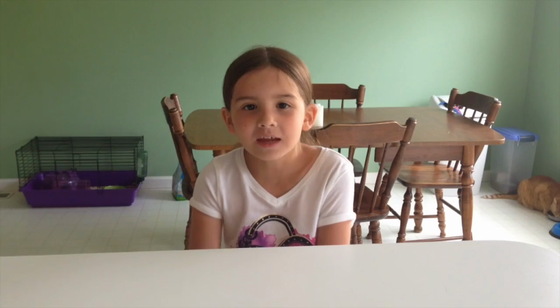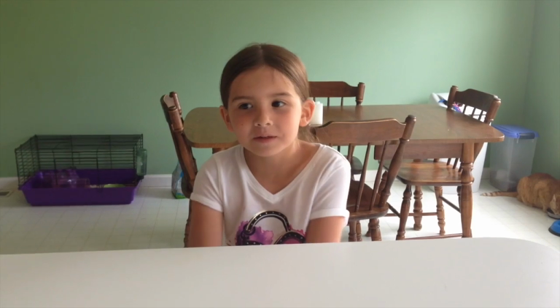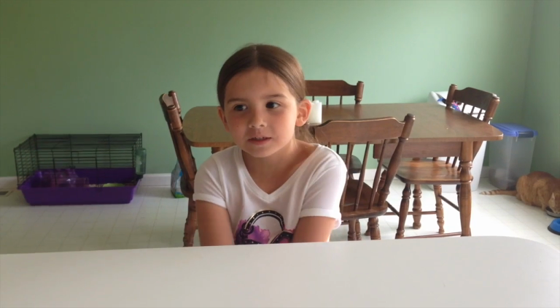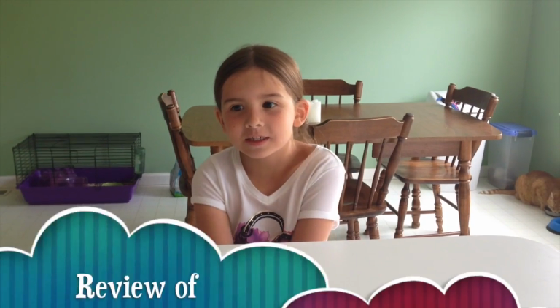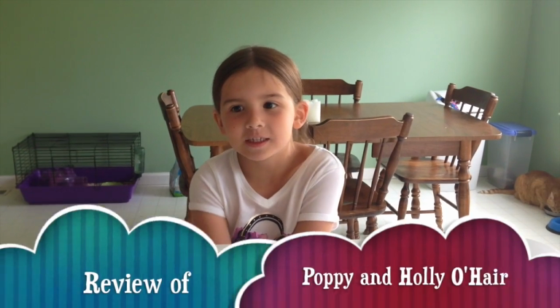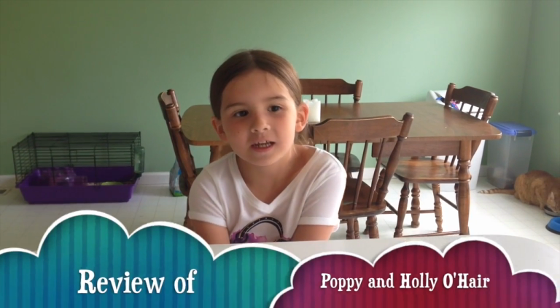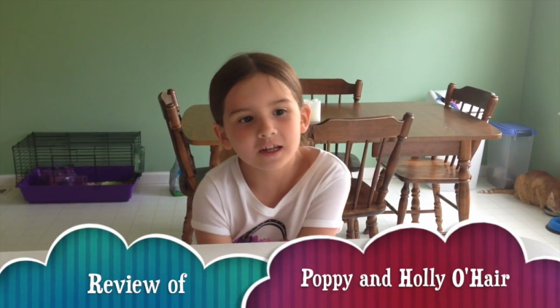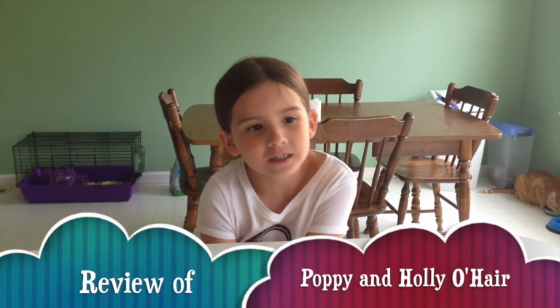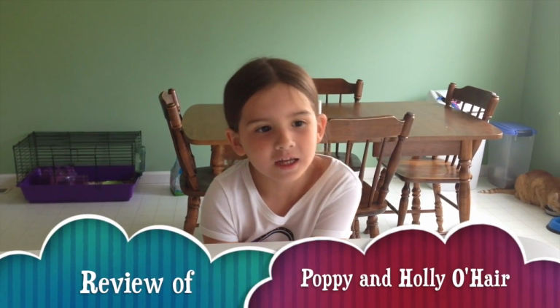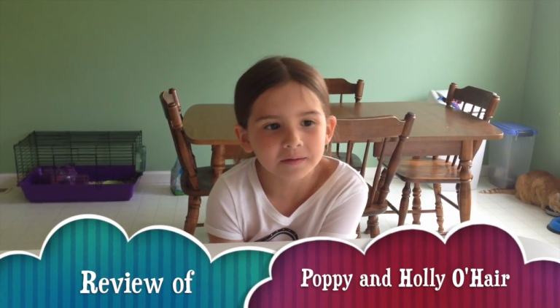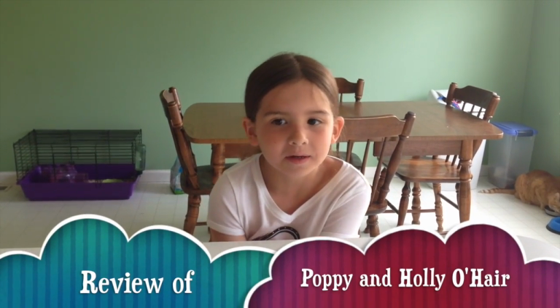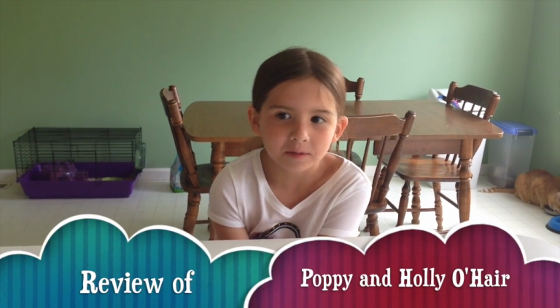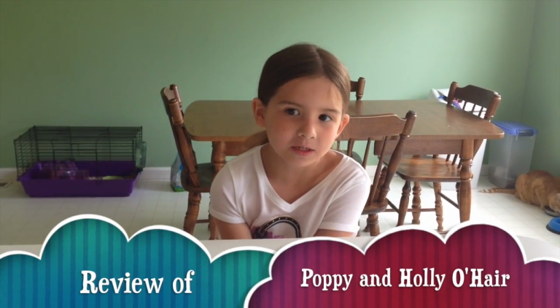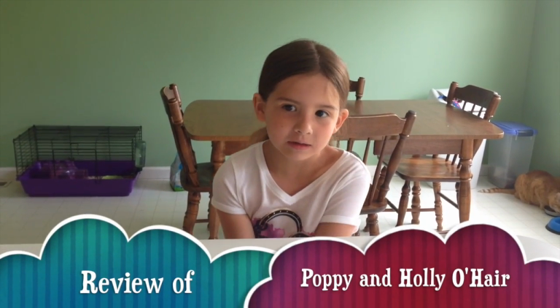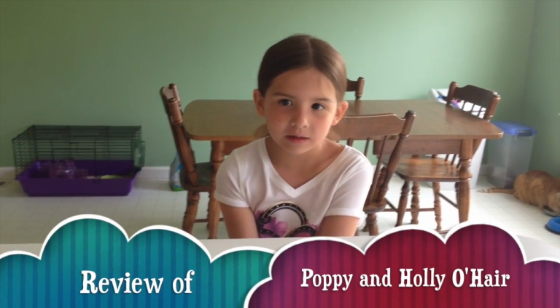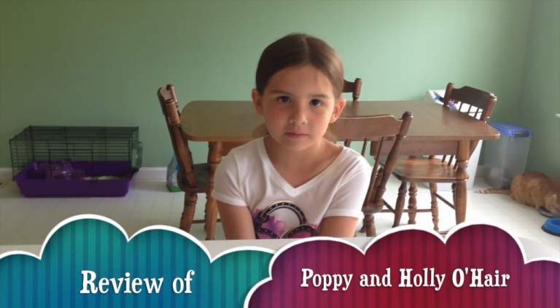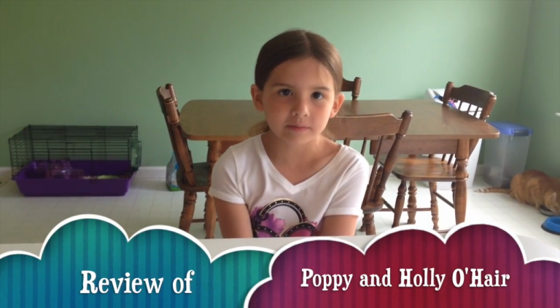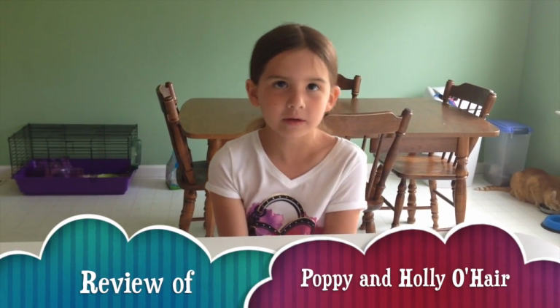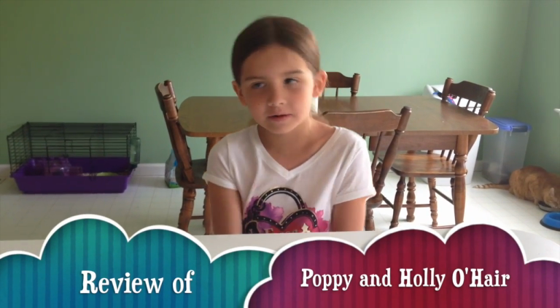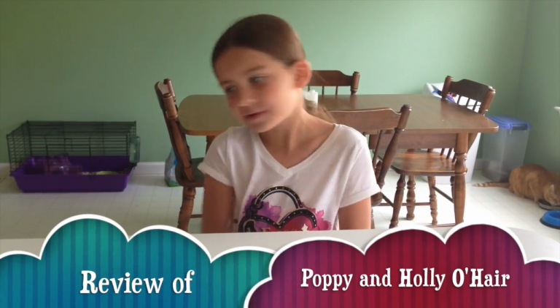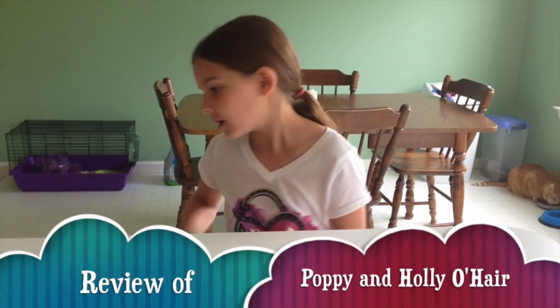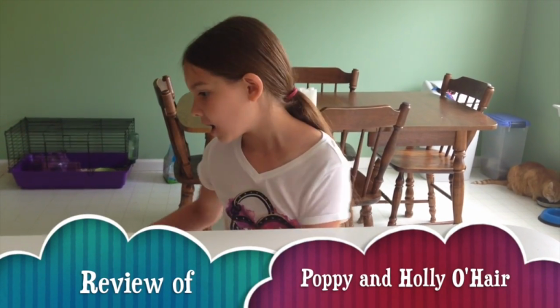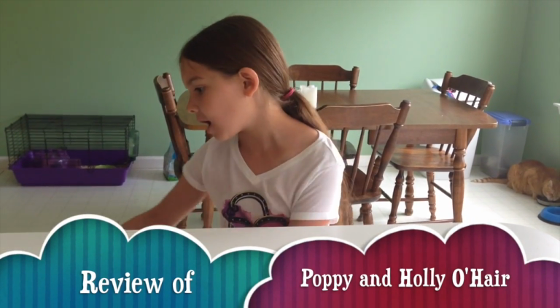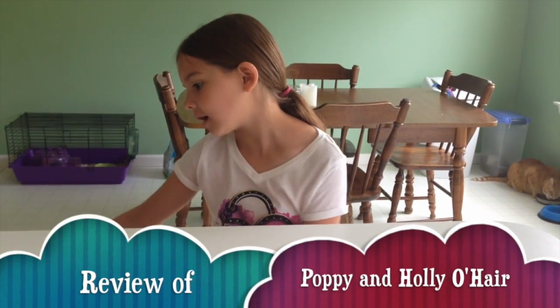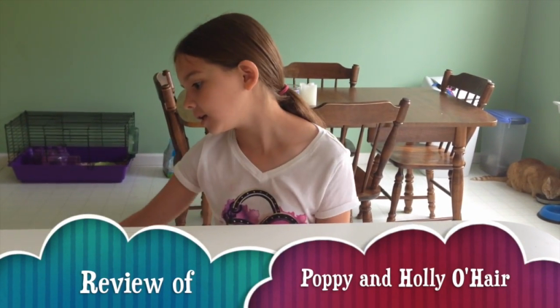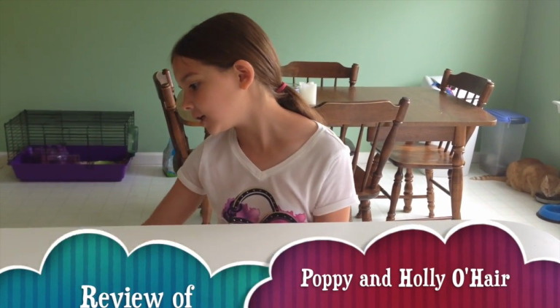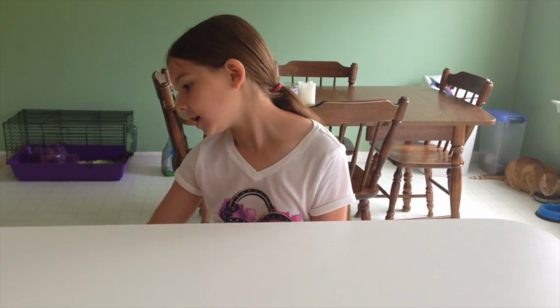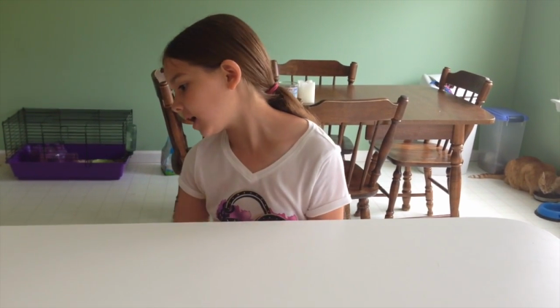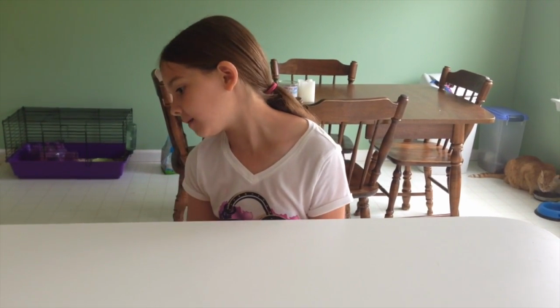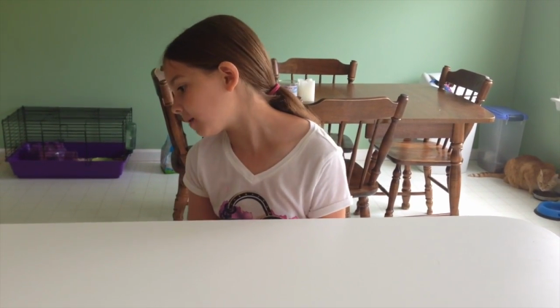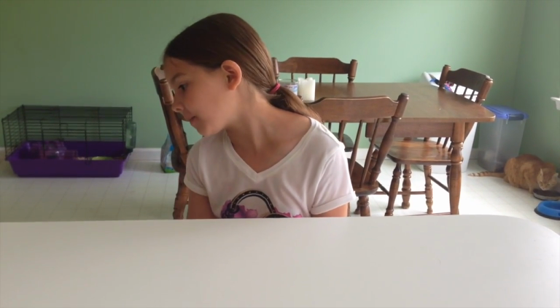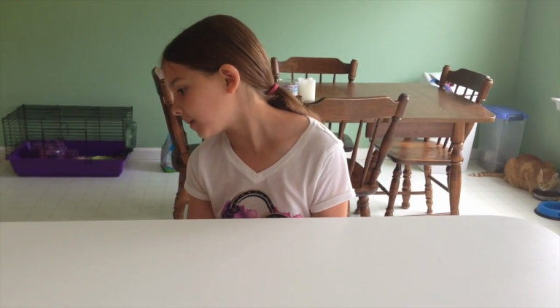Hey everyone, so this is Anna. Today I'm going to be doing a review of Holly and Poppy.